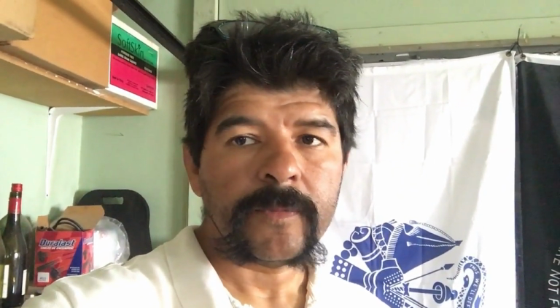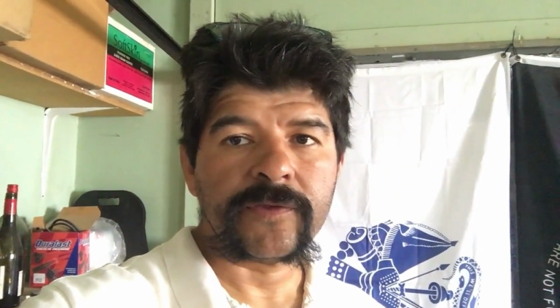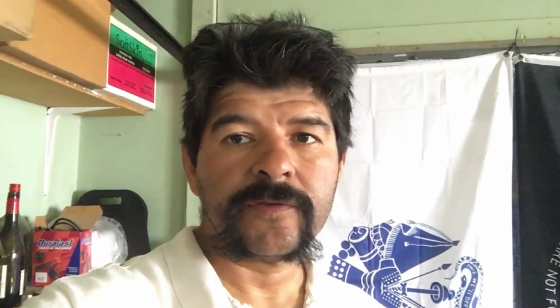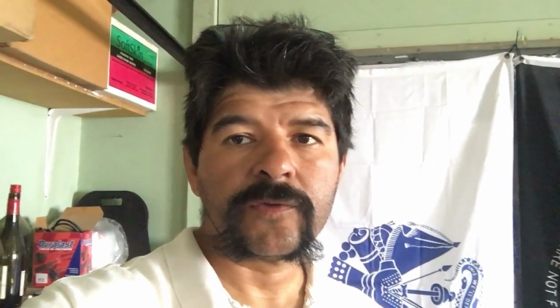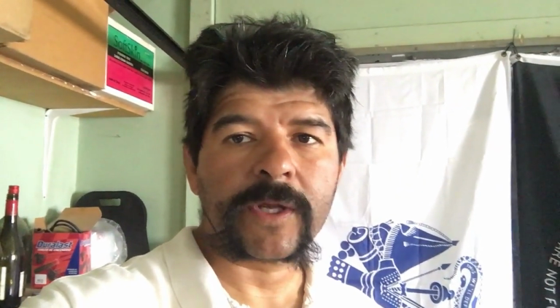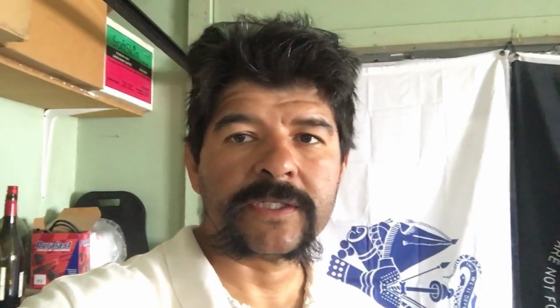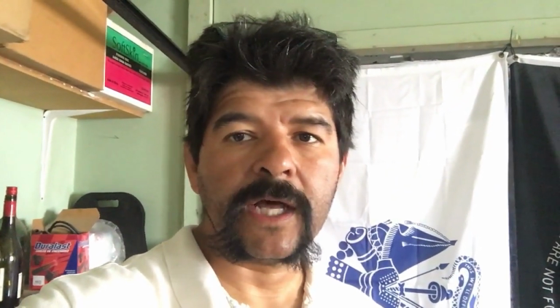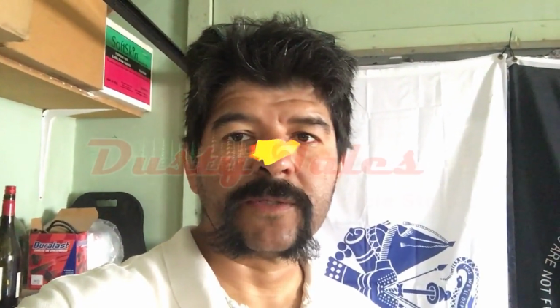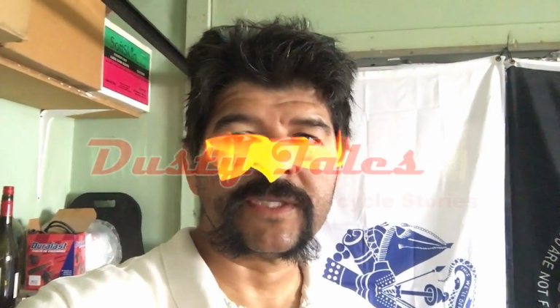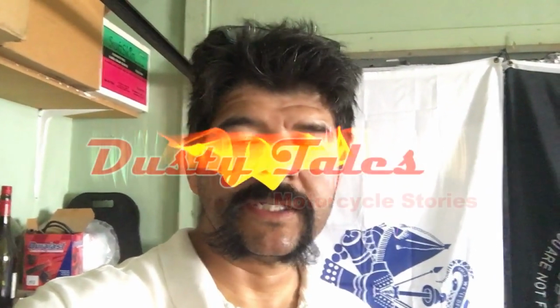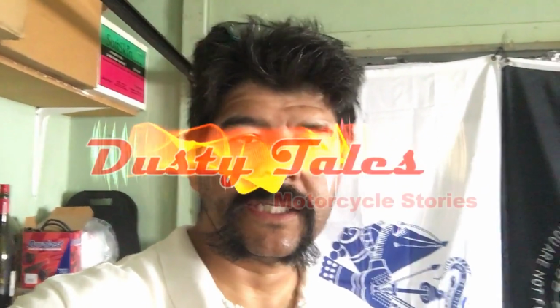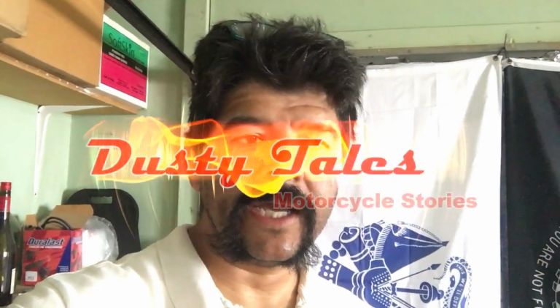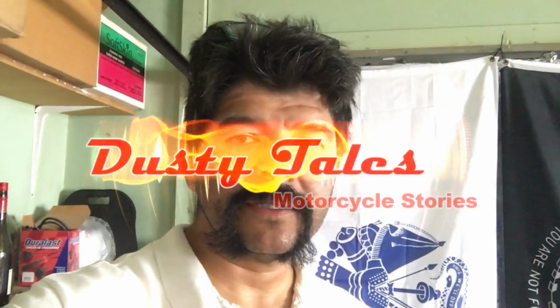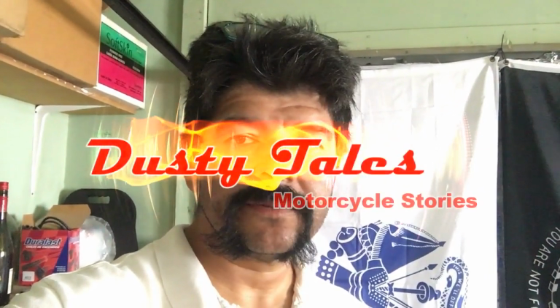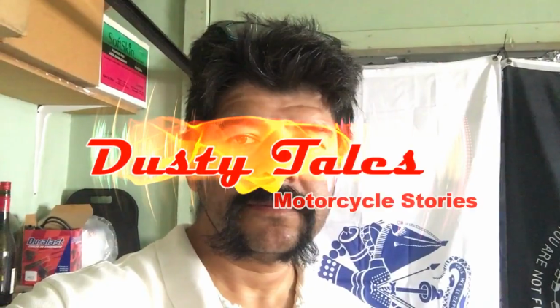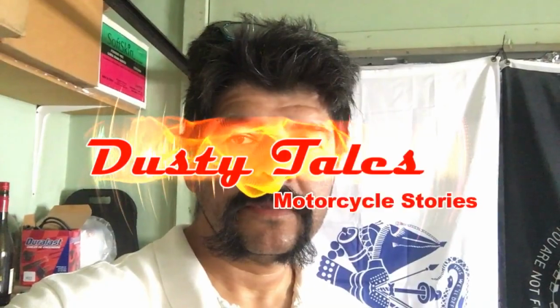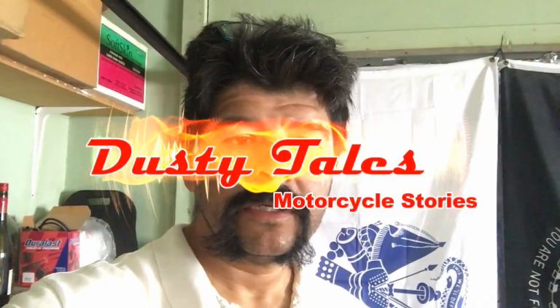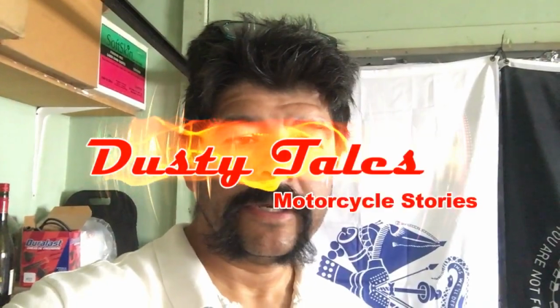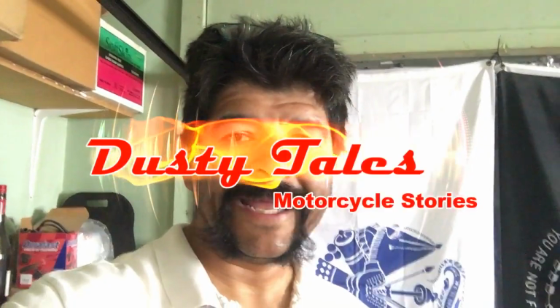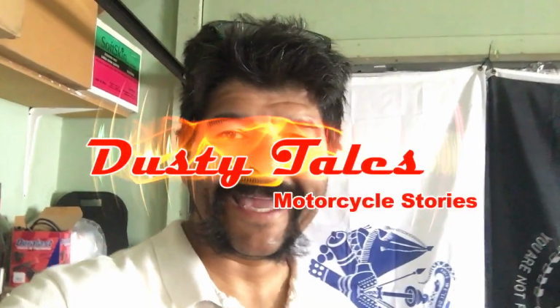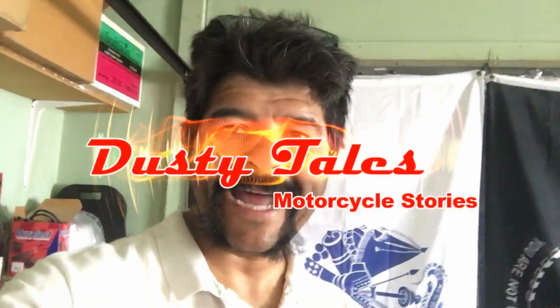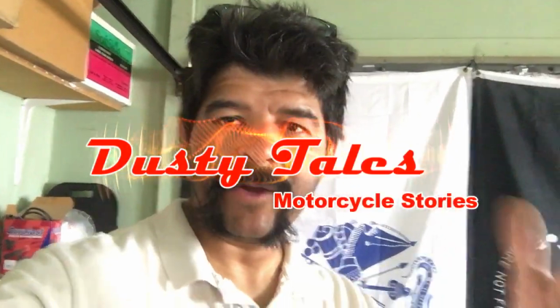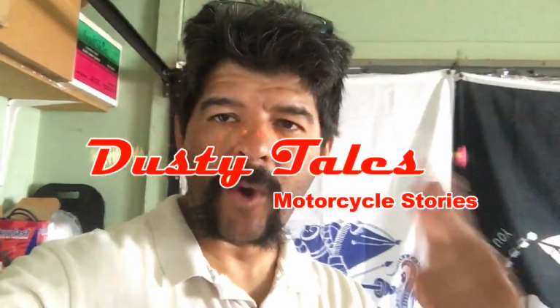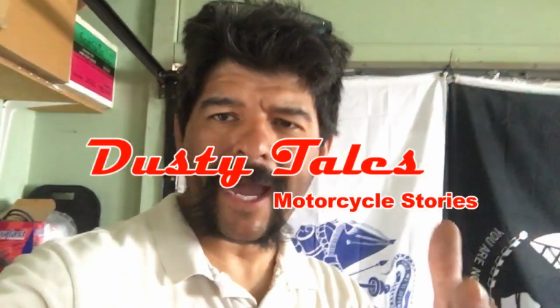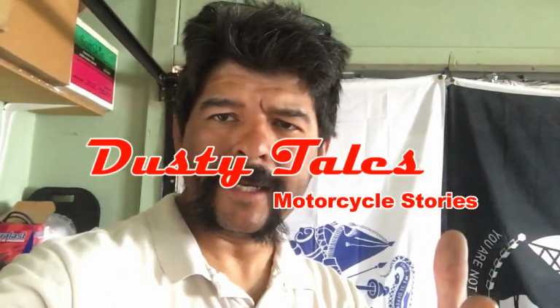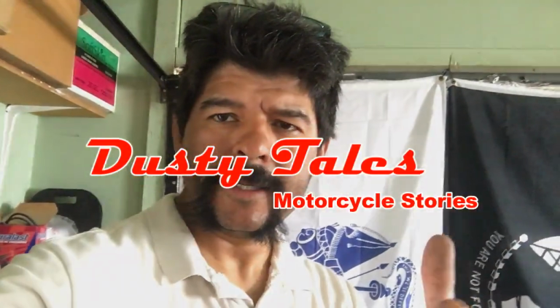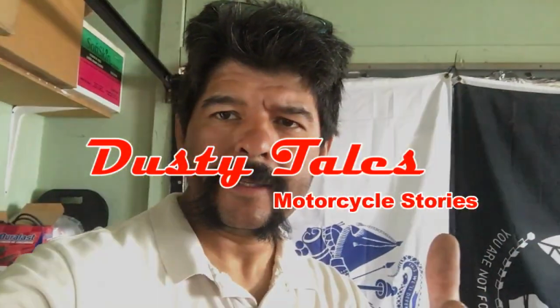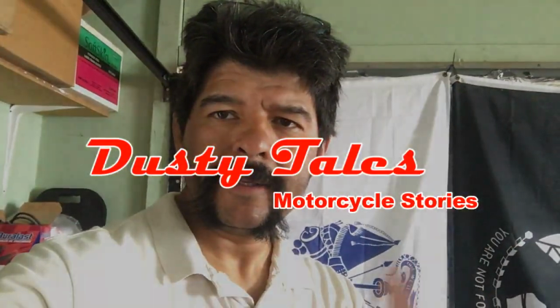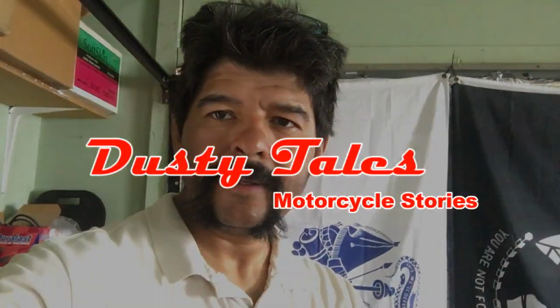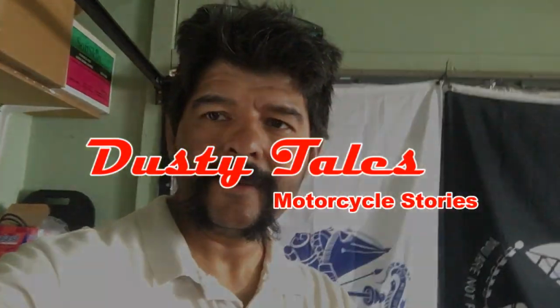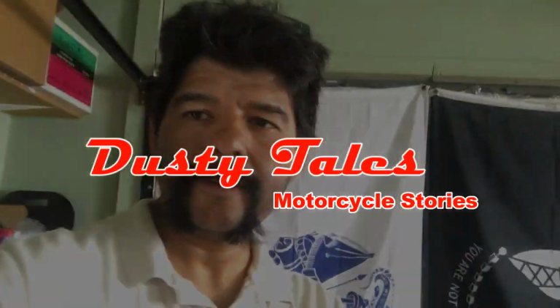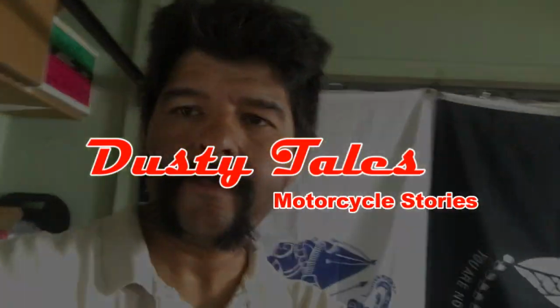This is Rick with DustyTails — get out and ride. Thank you.